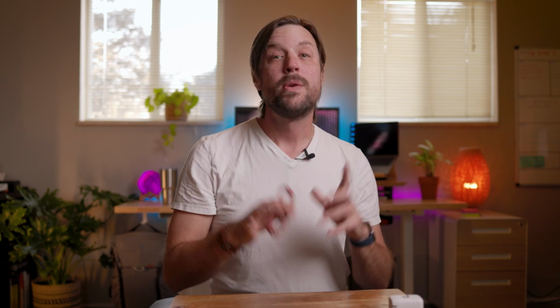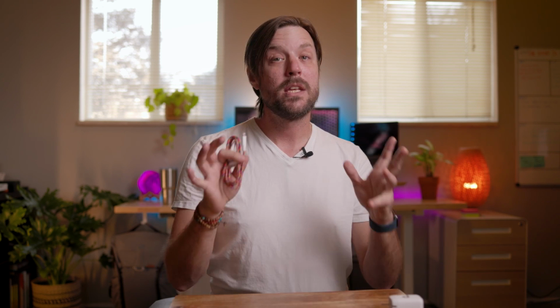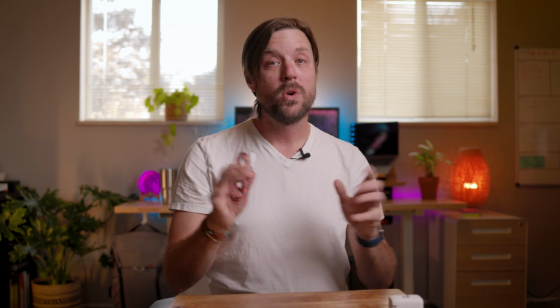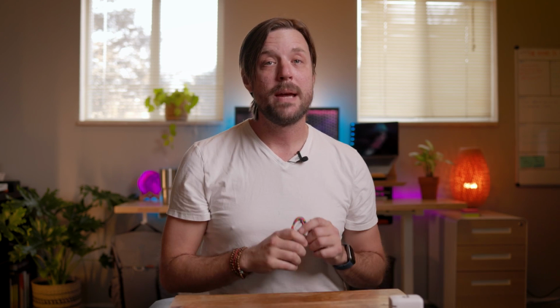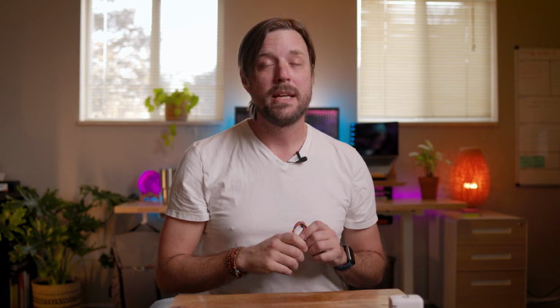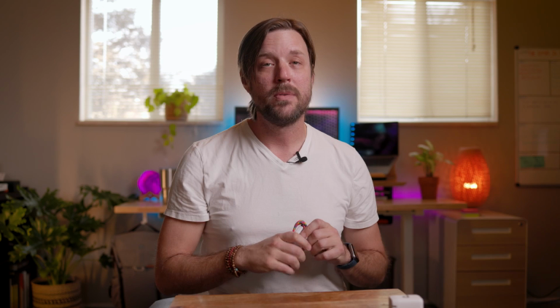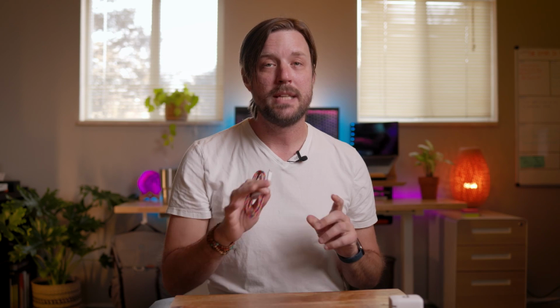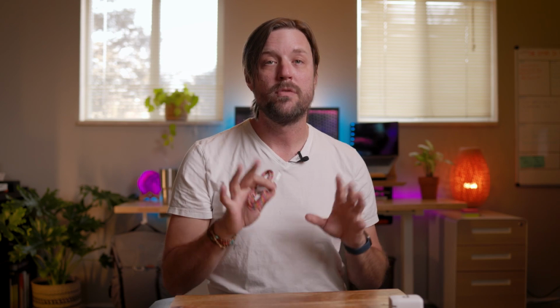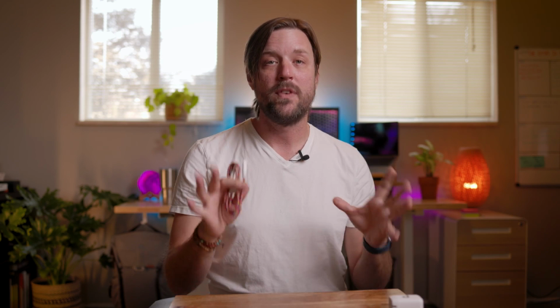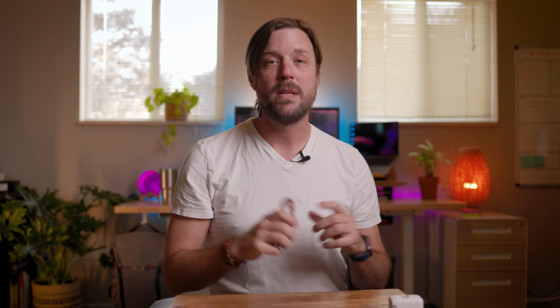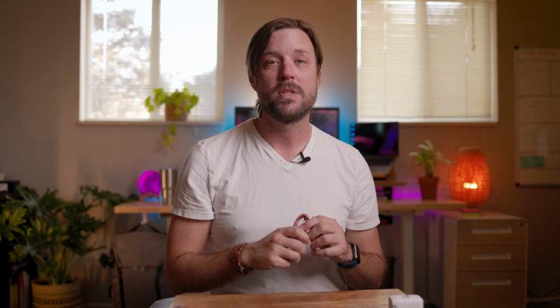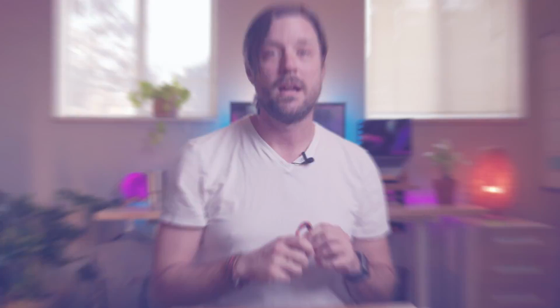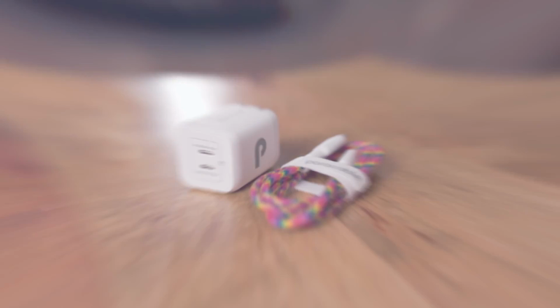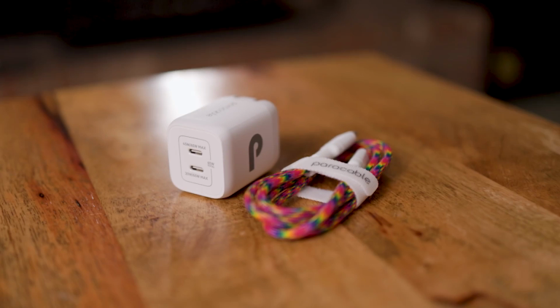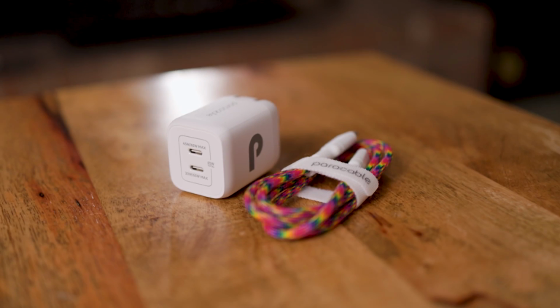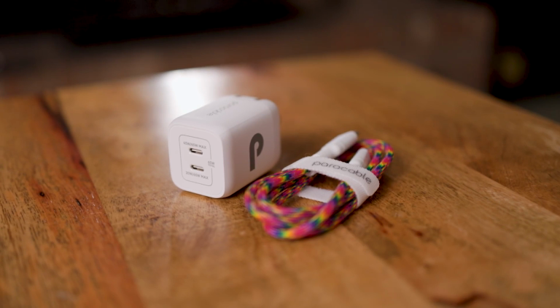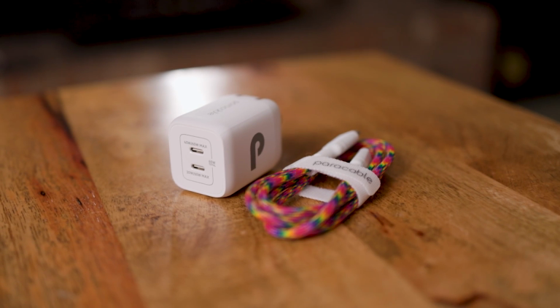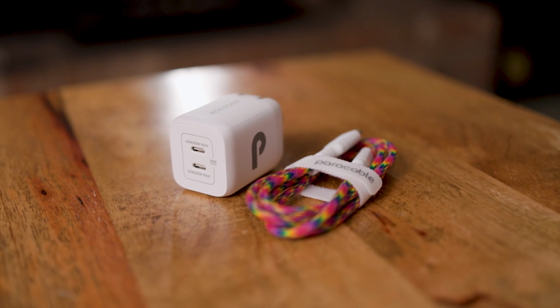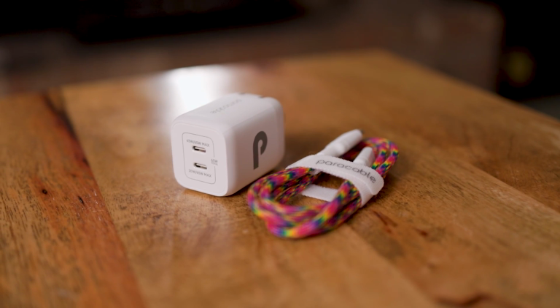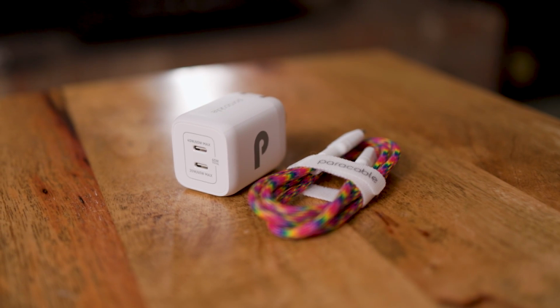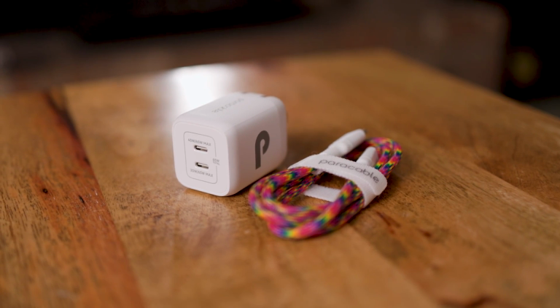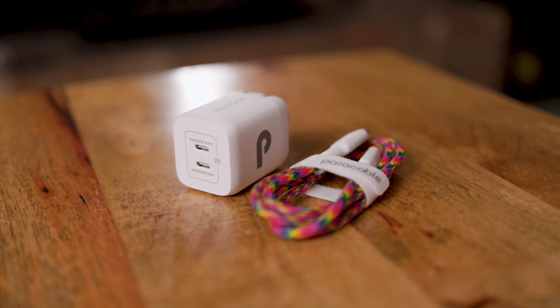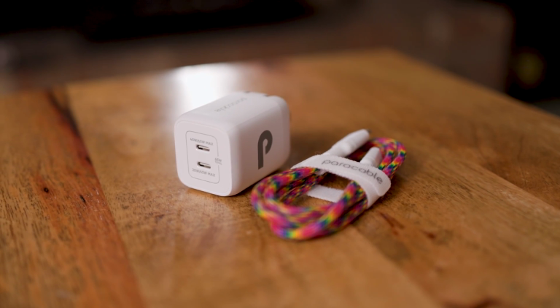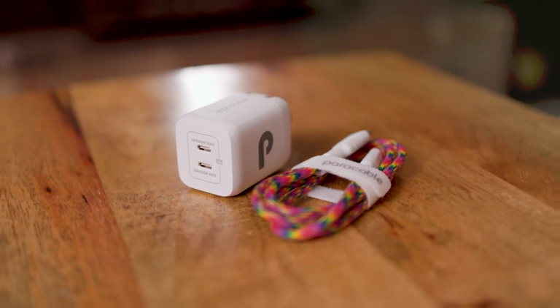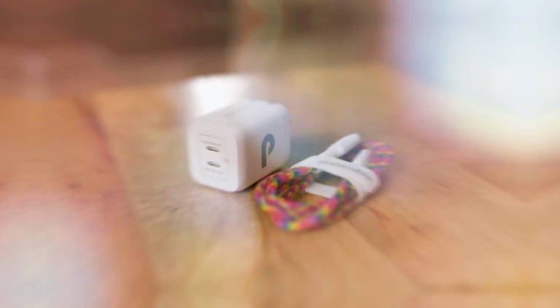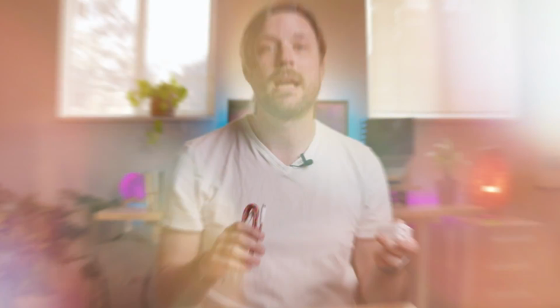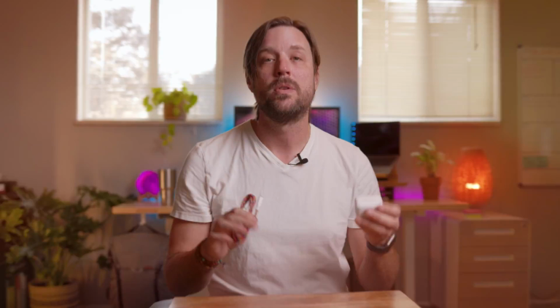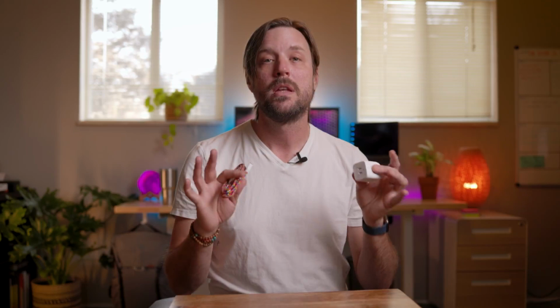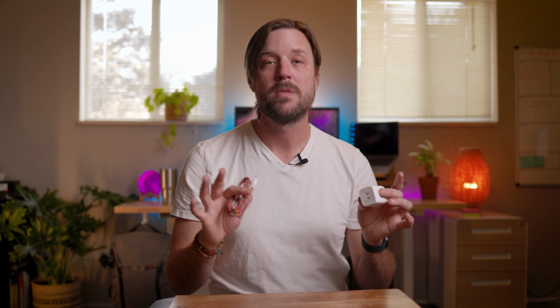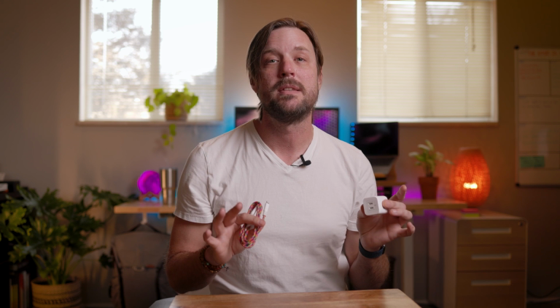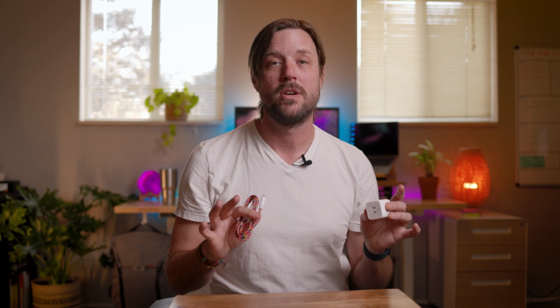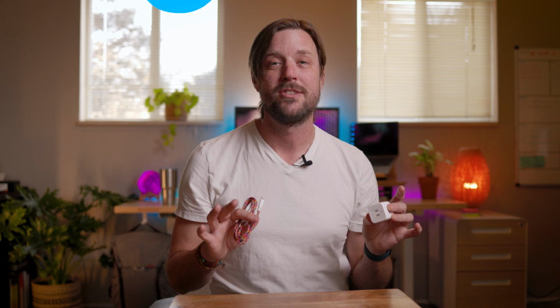You can get your Type C cable today for 15% off, and ensure the fastest level of charging when you pair it with our compatible USB-C chargers.